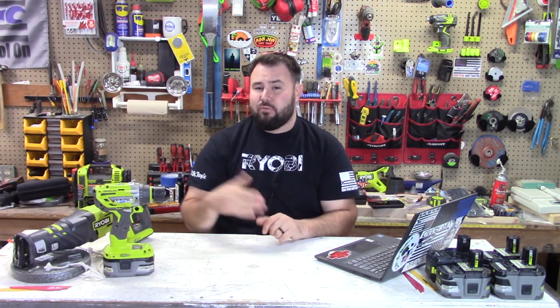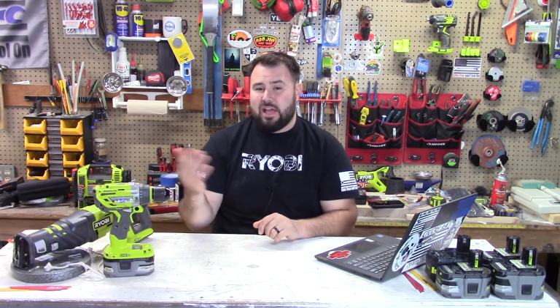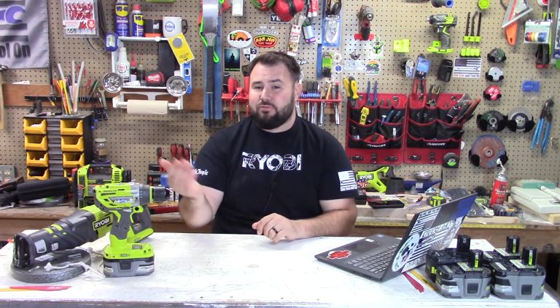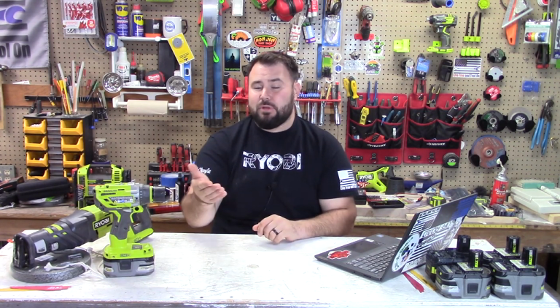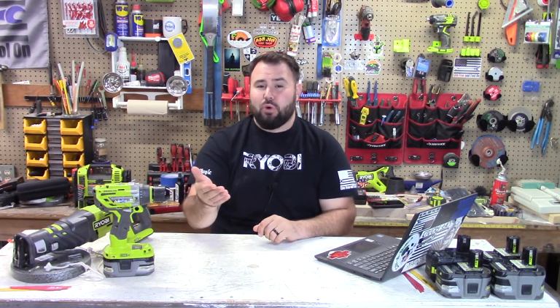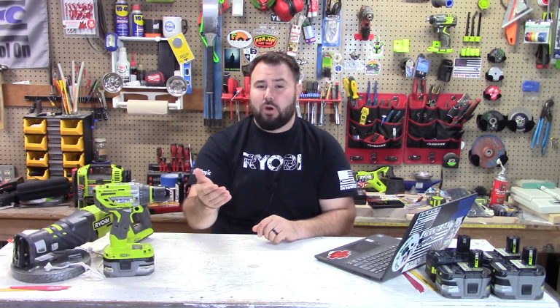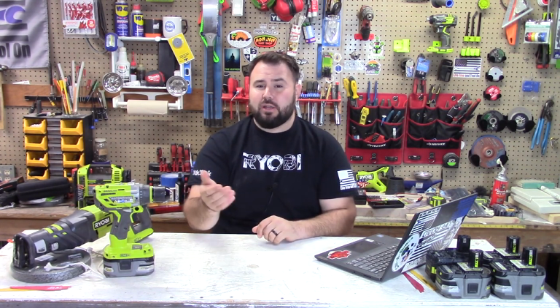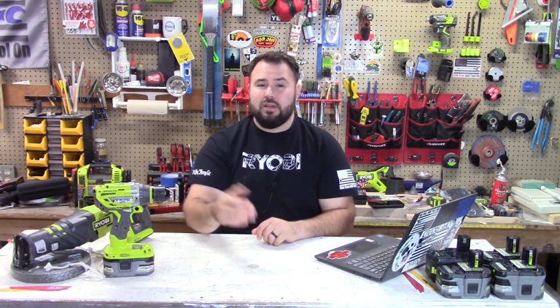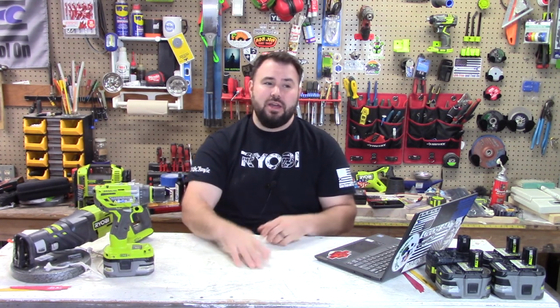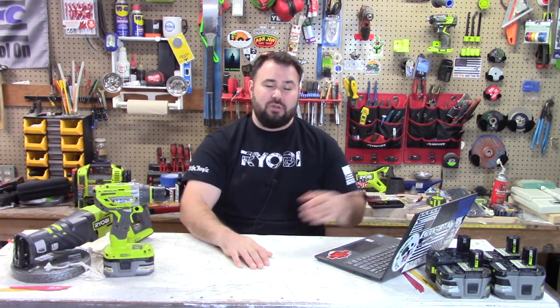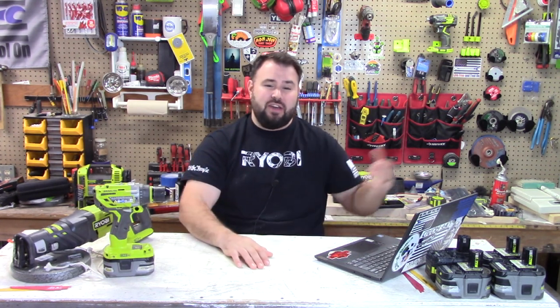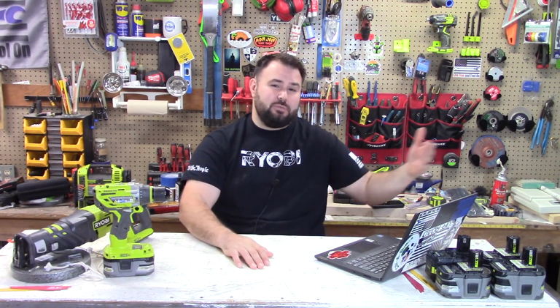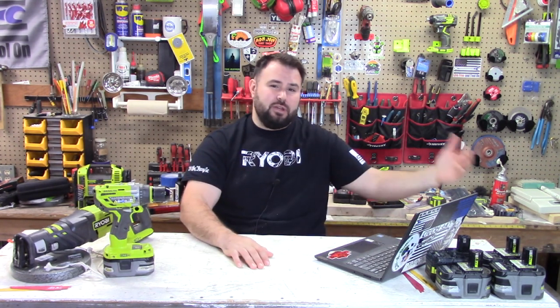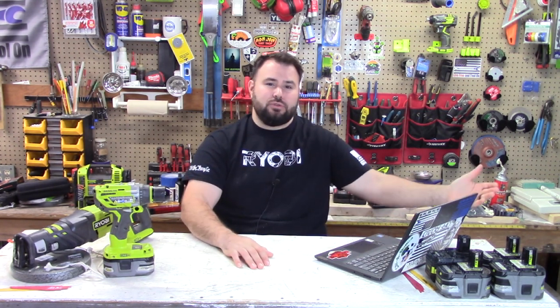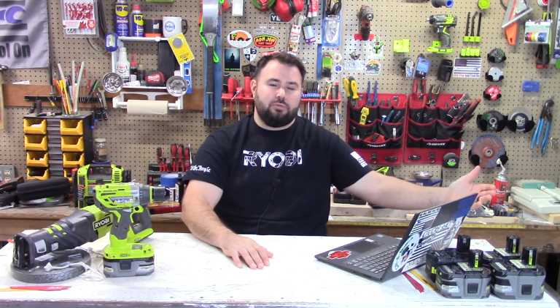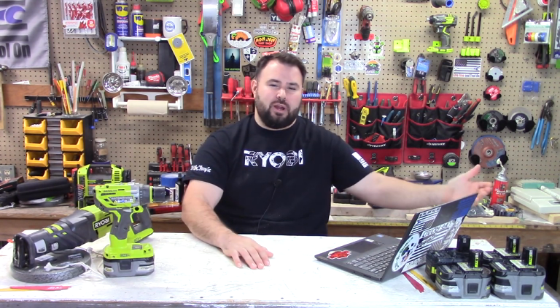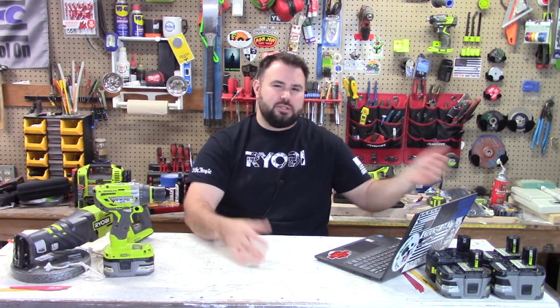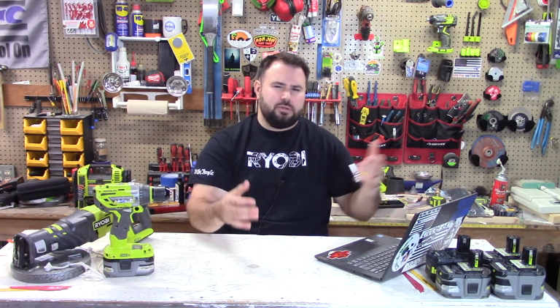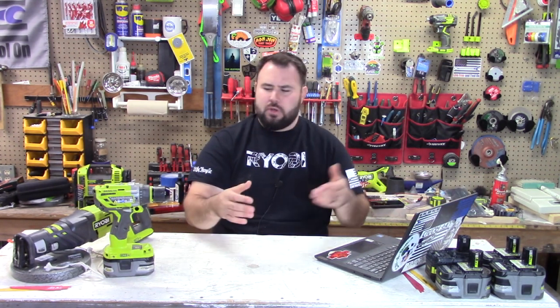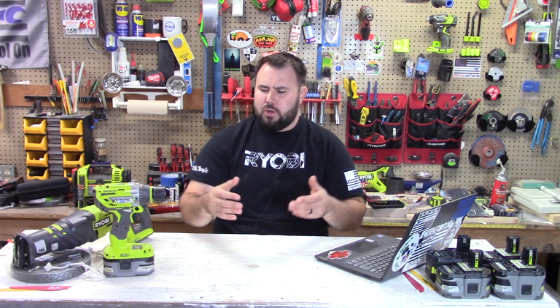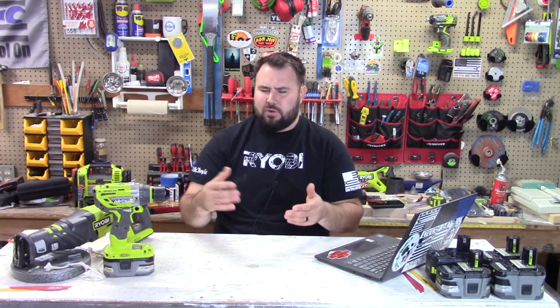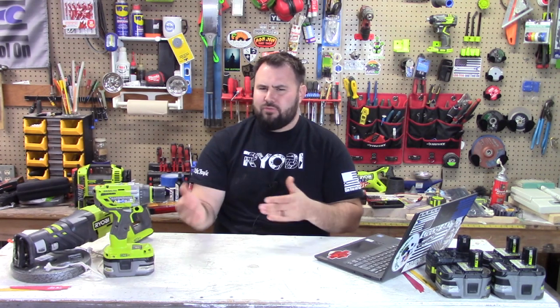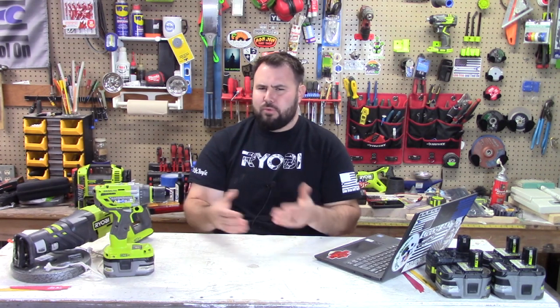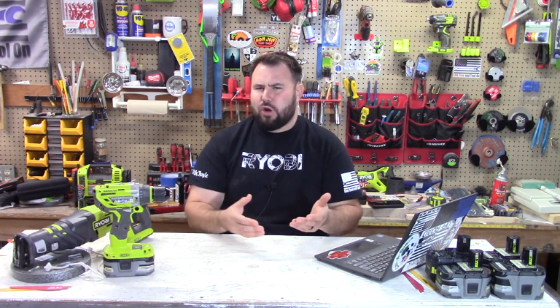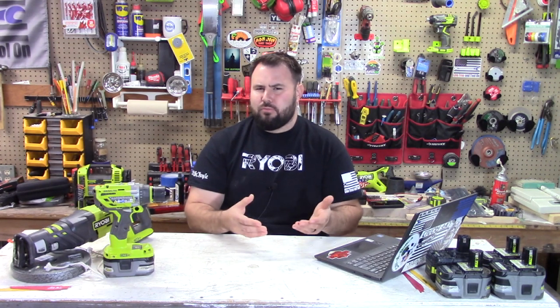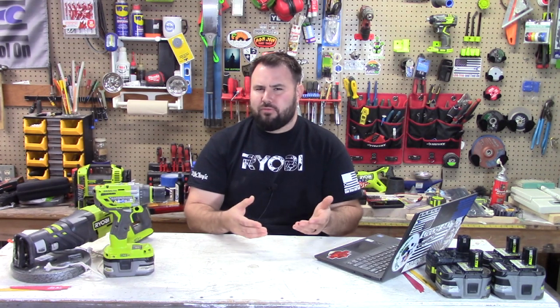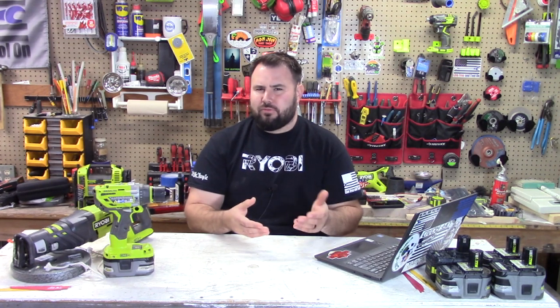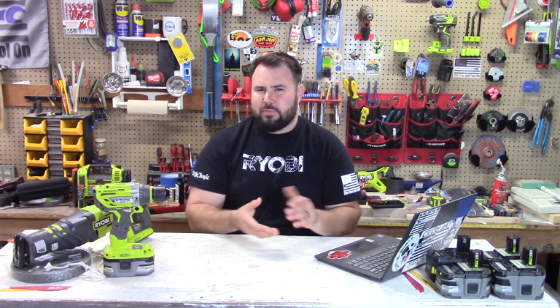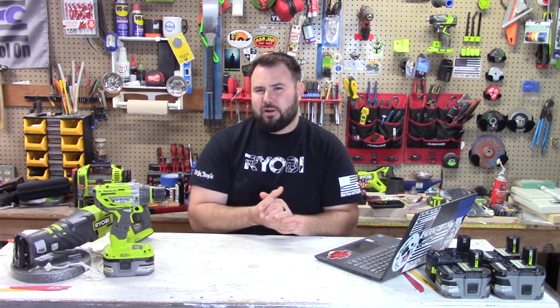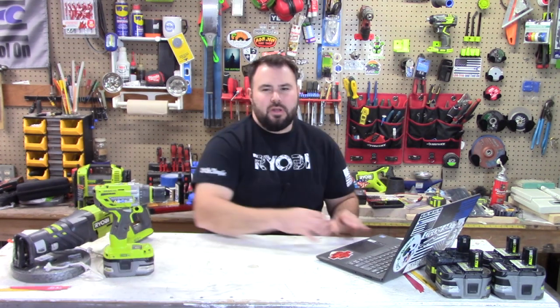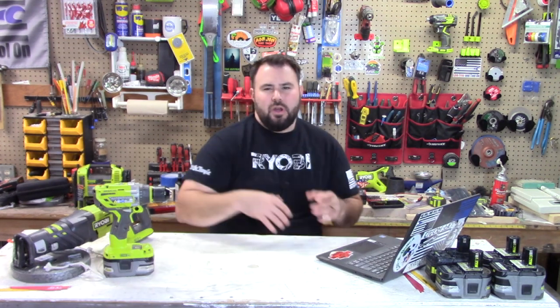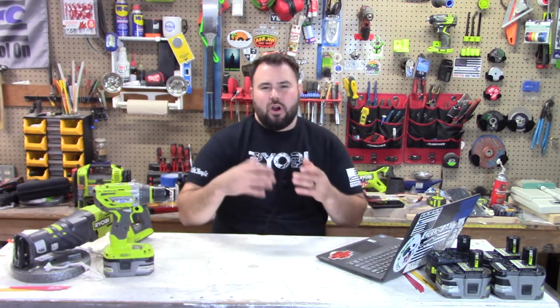We have a 5 amp hour battery in Milwaukee and in other tool brands. Why haven't we brought that size over here to Ryobi in the US?